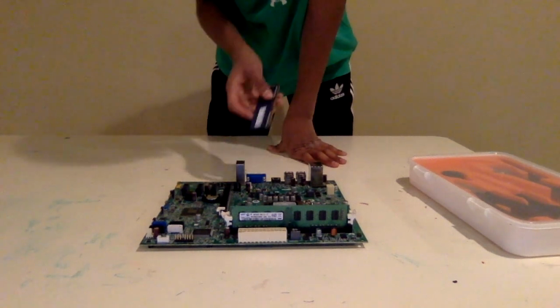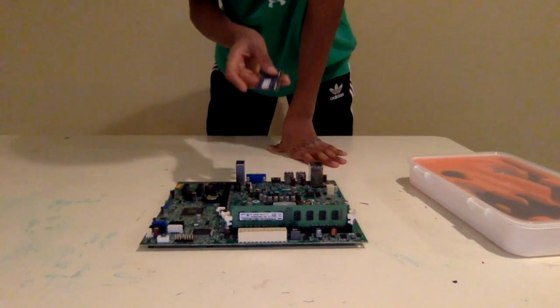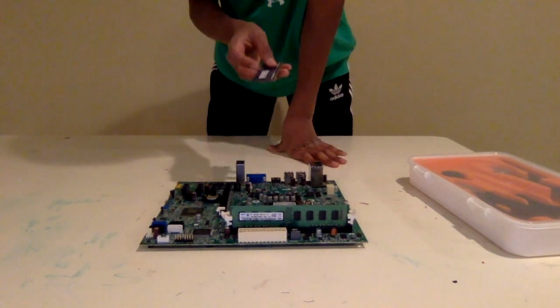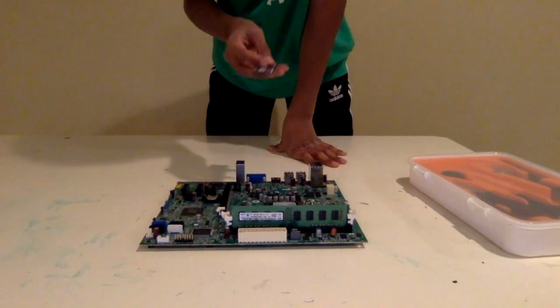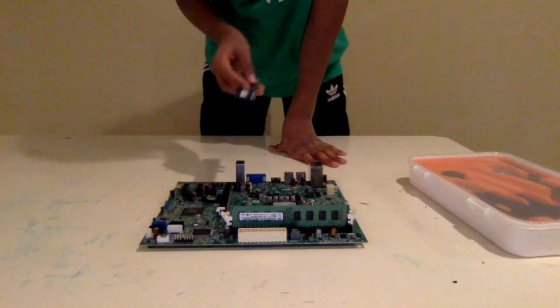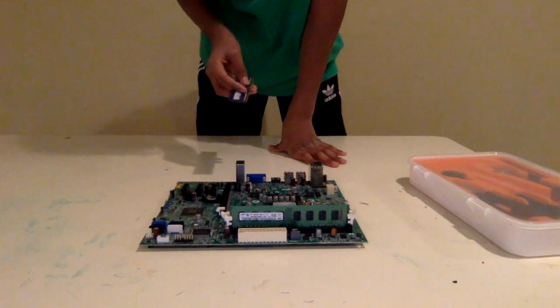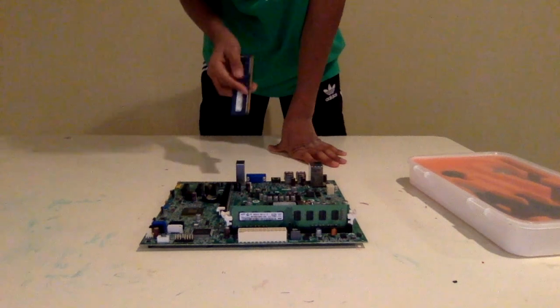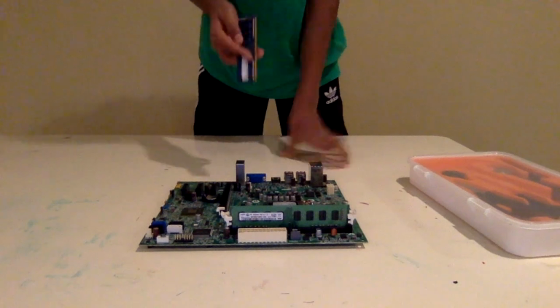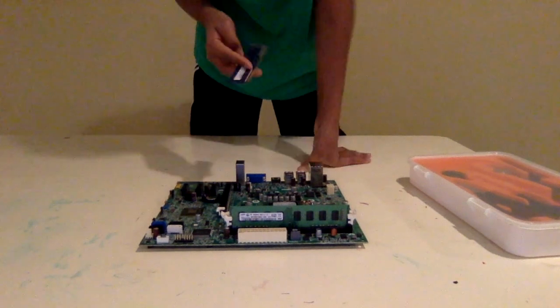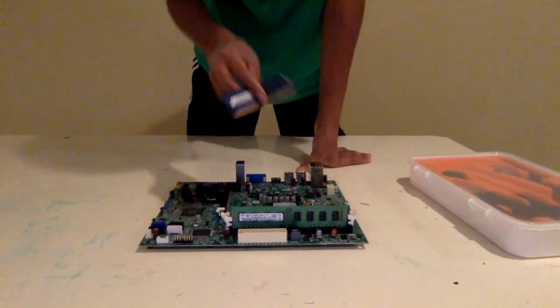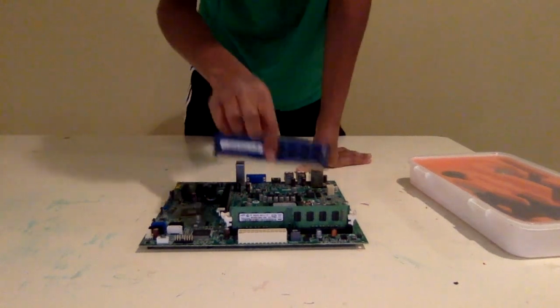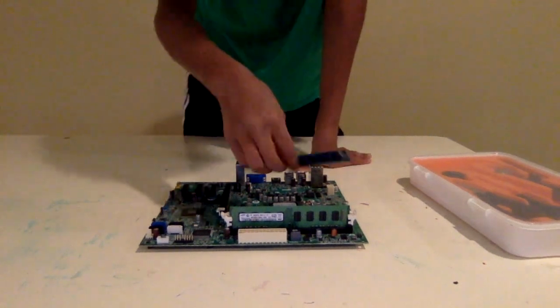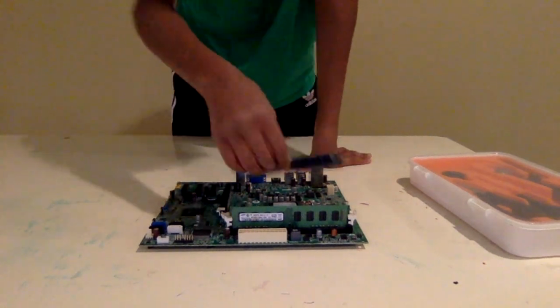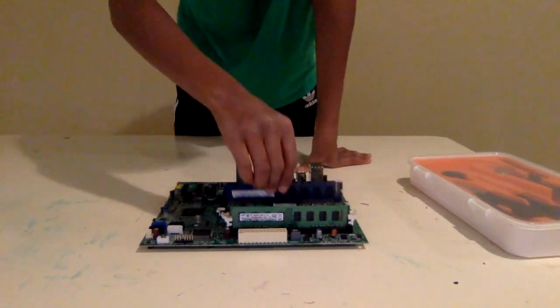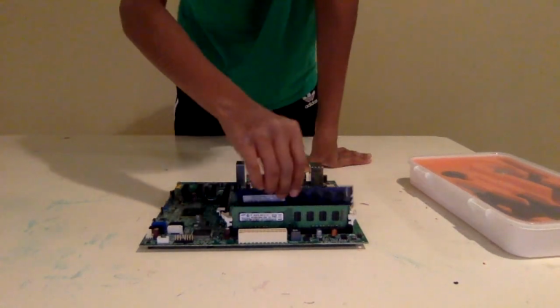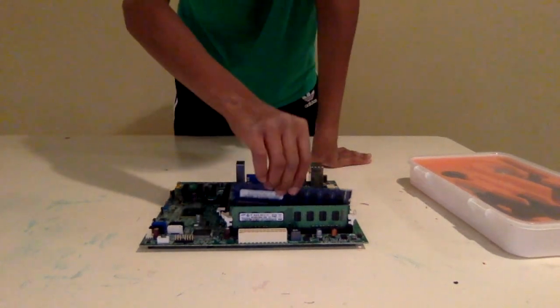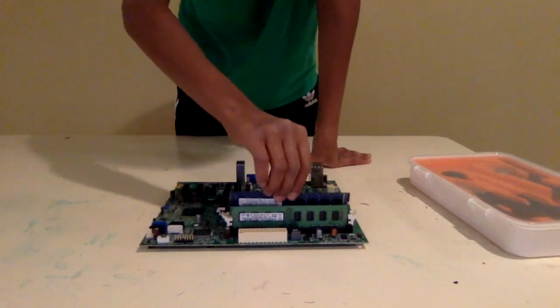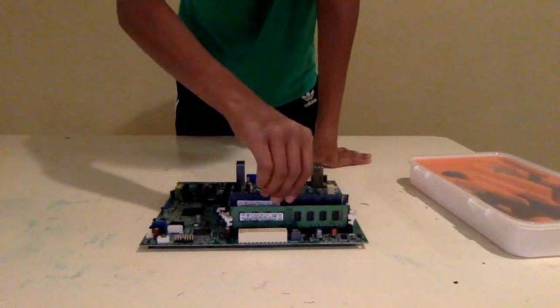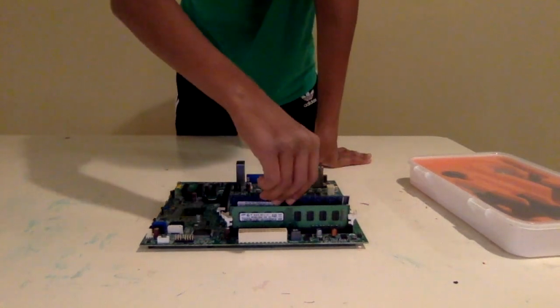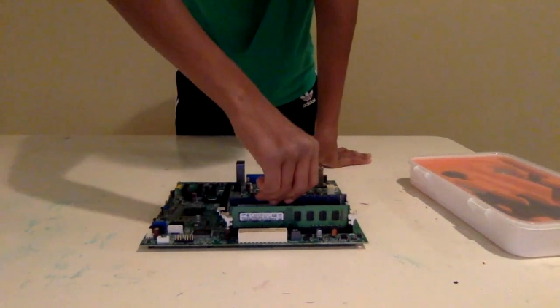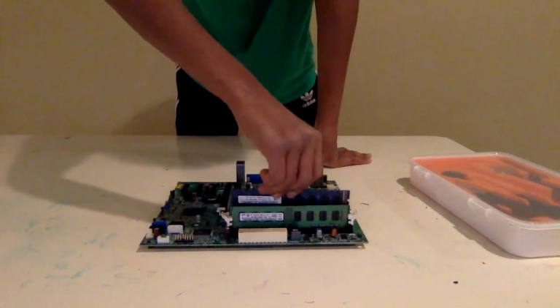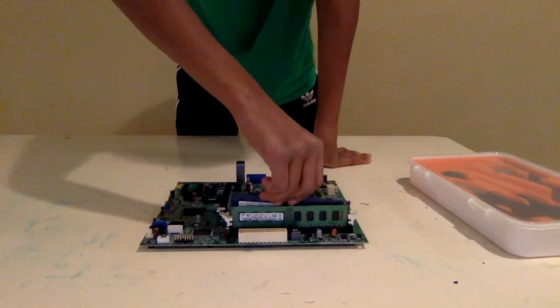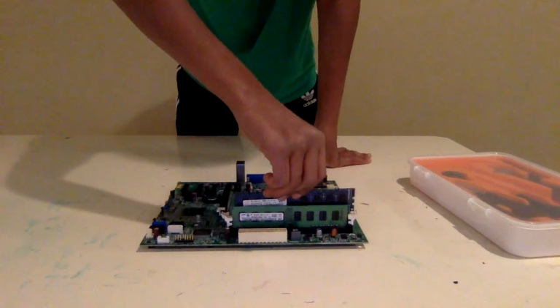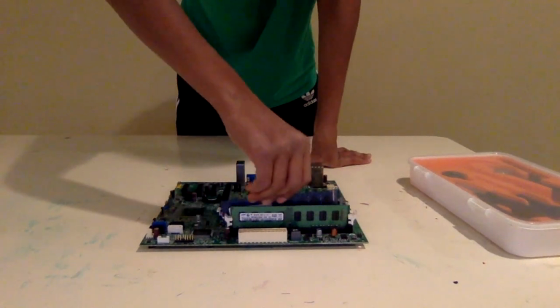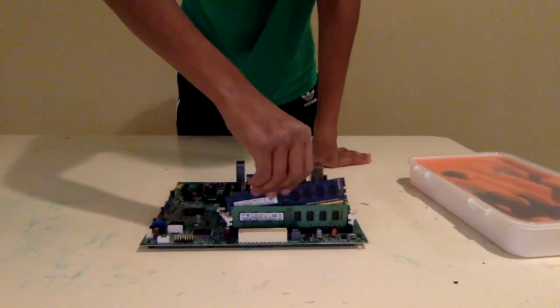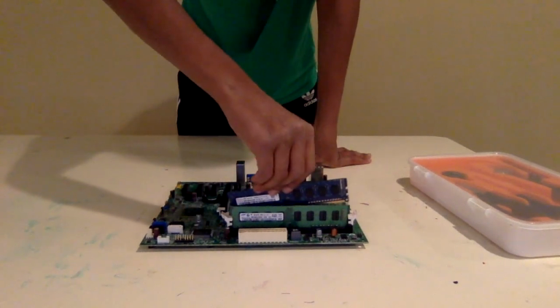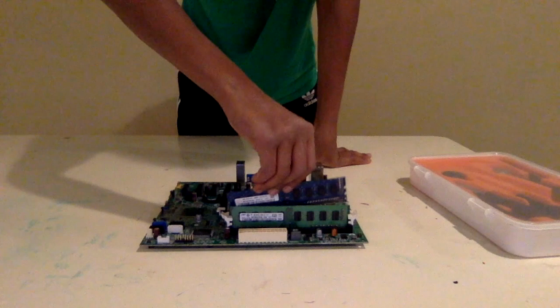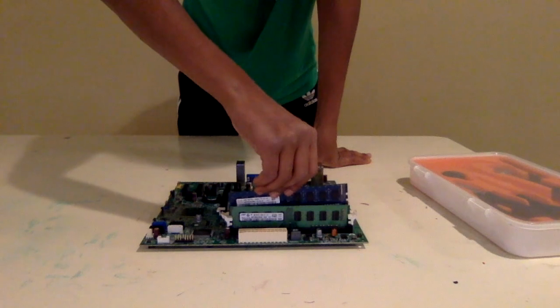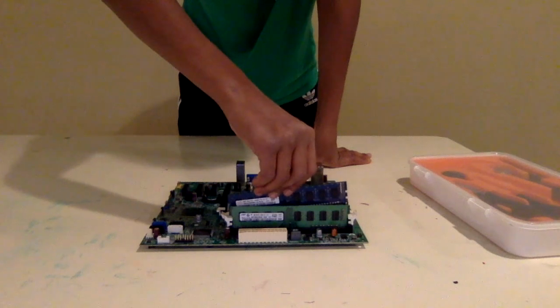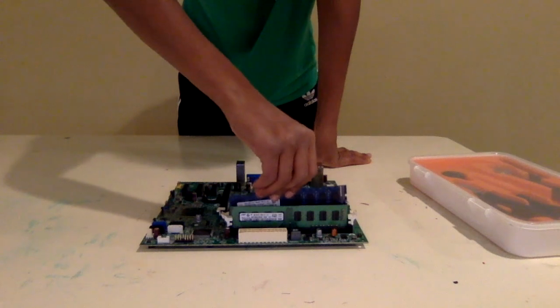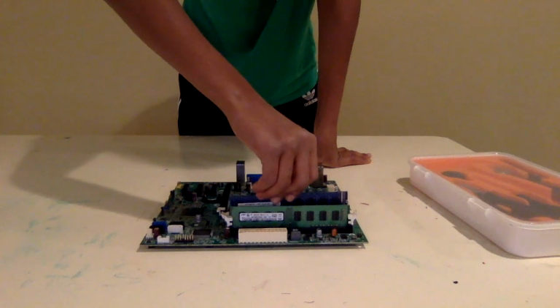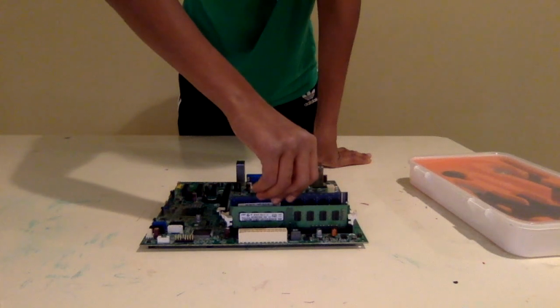This is 6 gigs of RAM. RAM is more for productivity and stuff — it's like the system memory, not the hard drive. For our hard drive, that's coming up later.